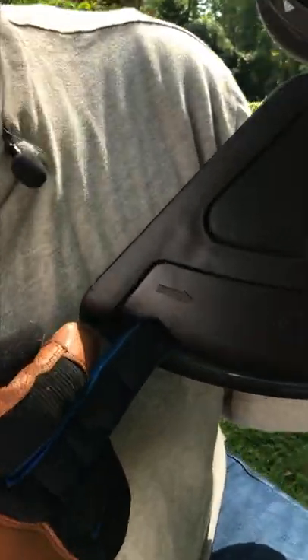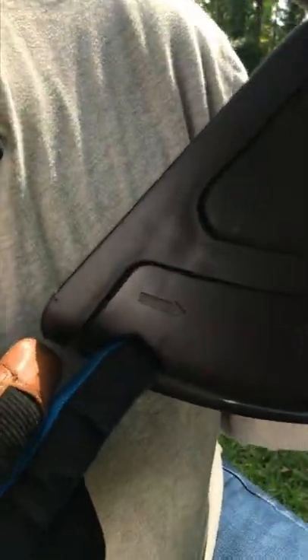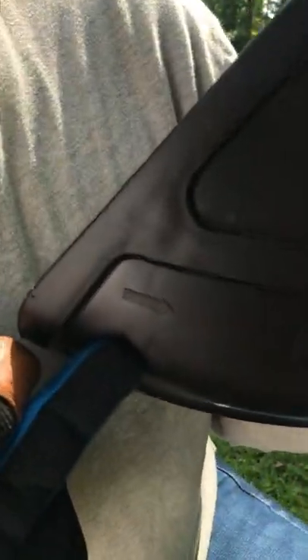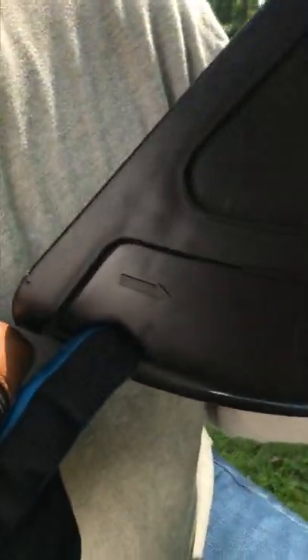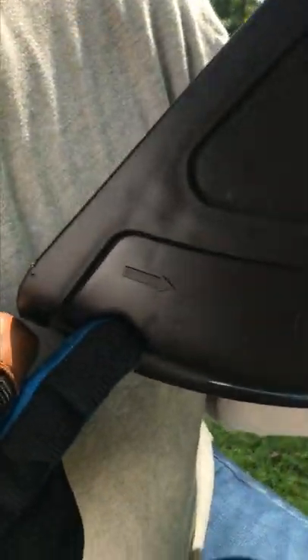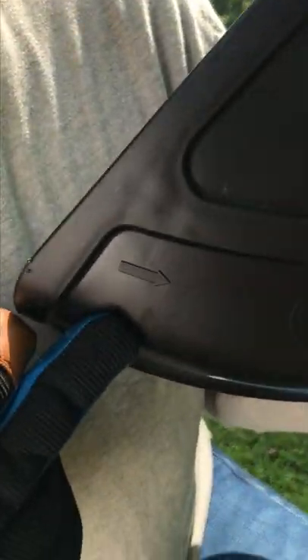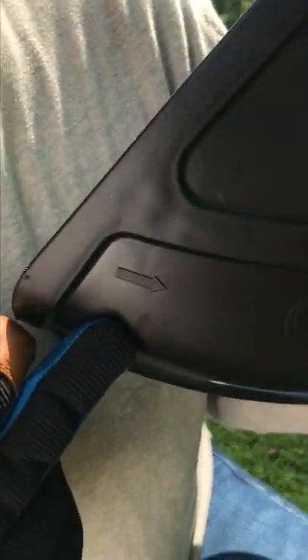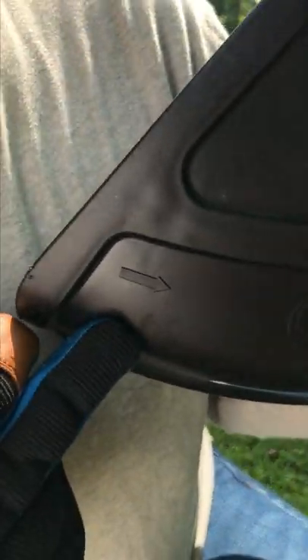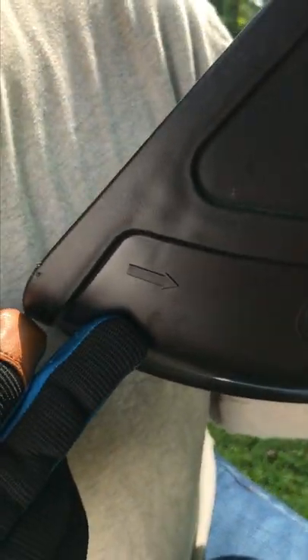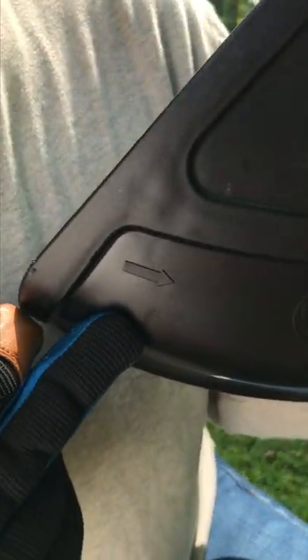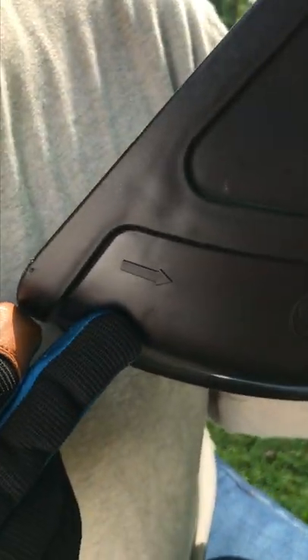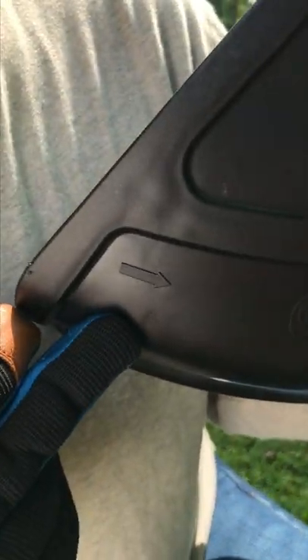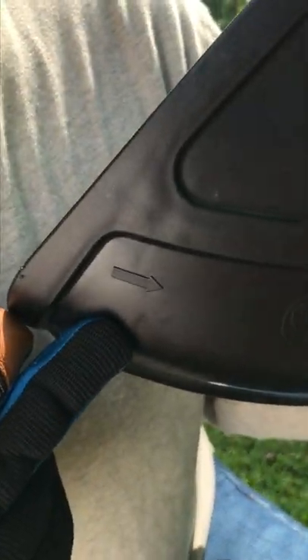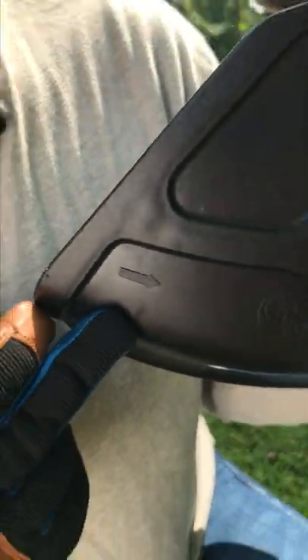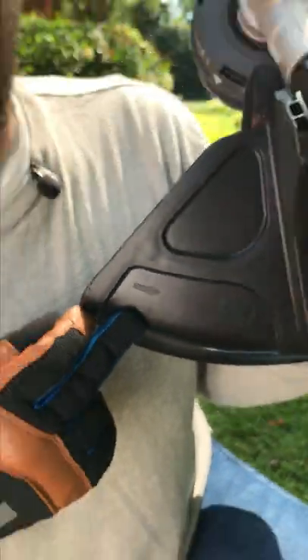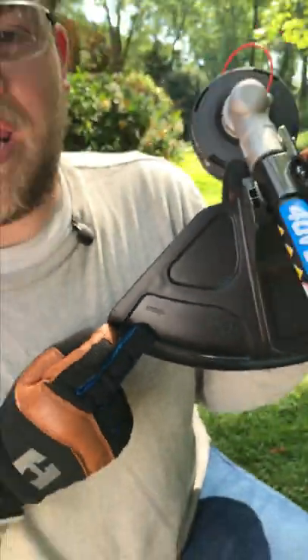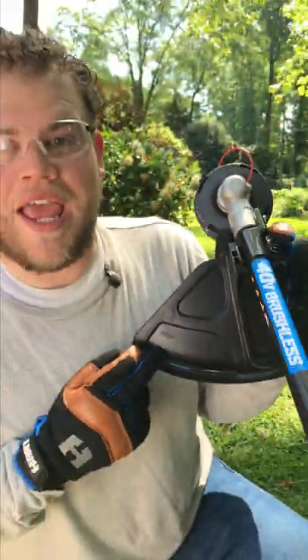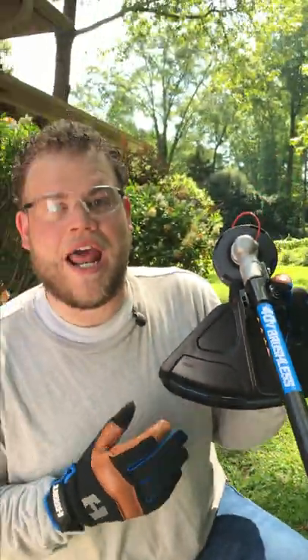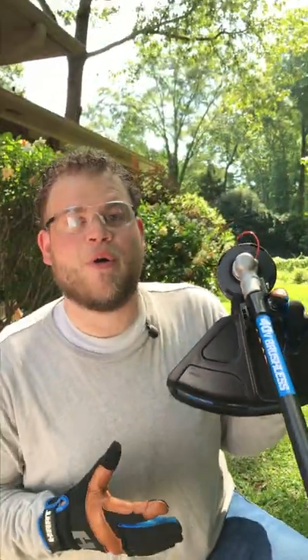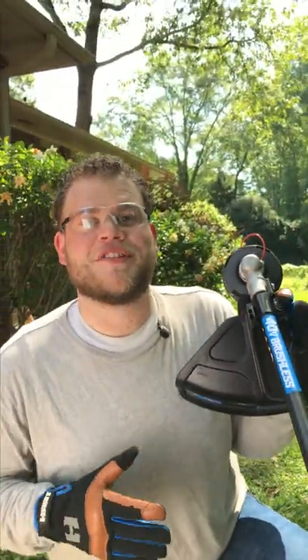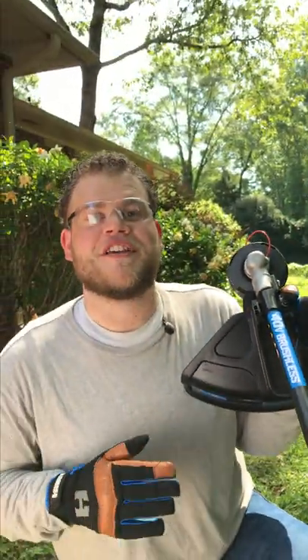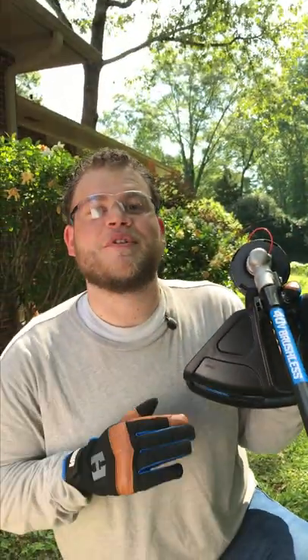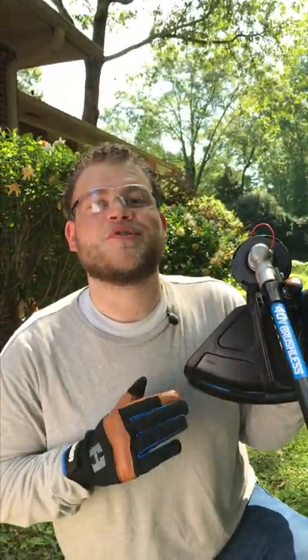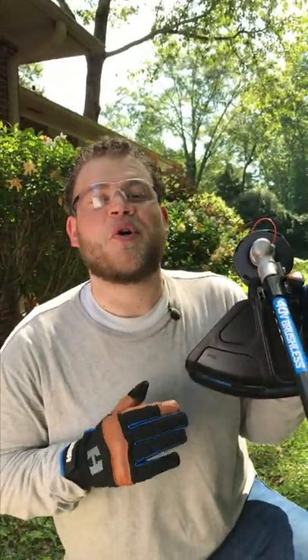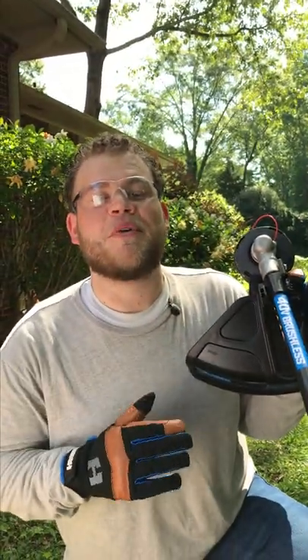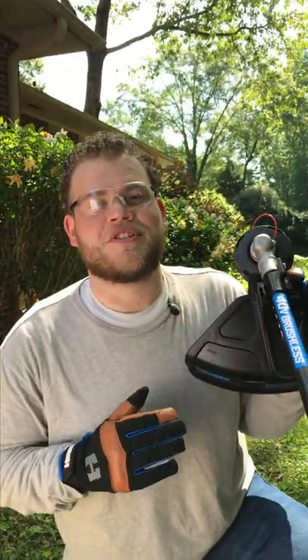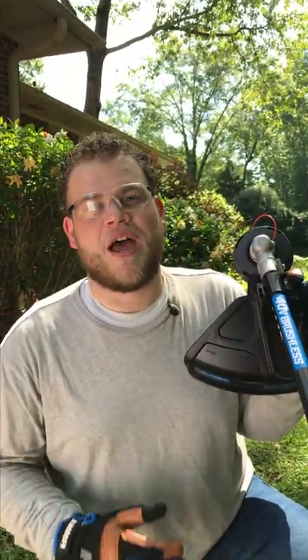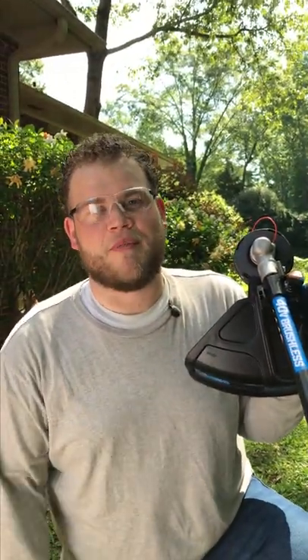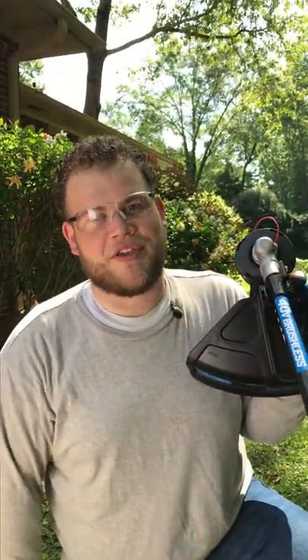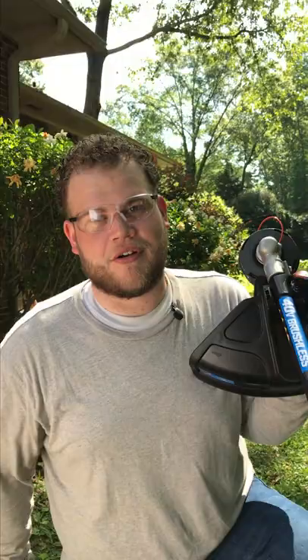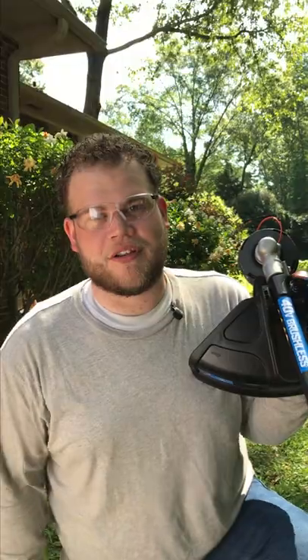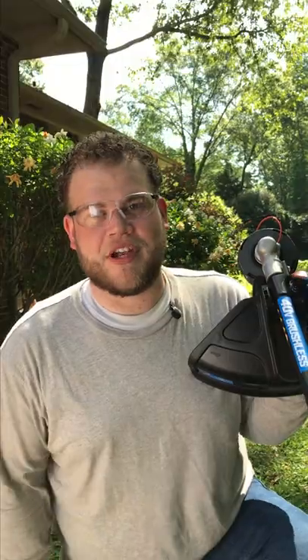I never knew what this arrow on my string trimmer meant and how it could save me so much time on my yard cleanup.